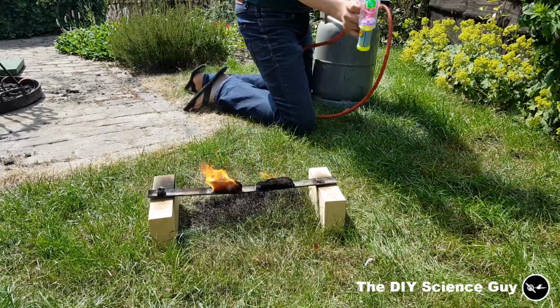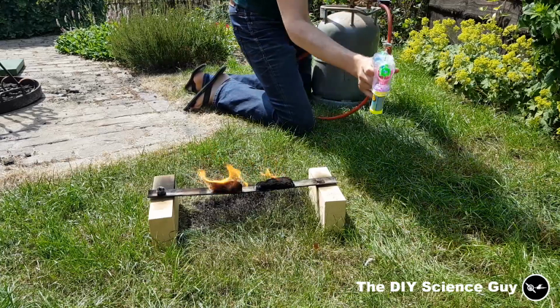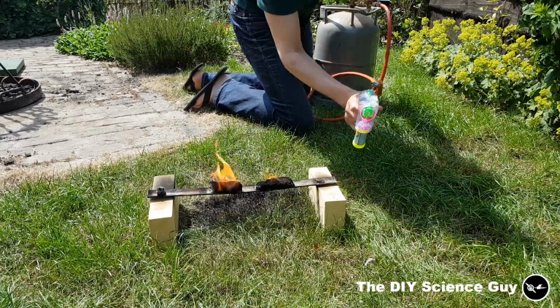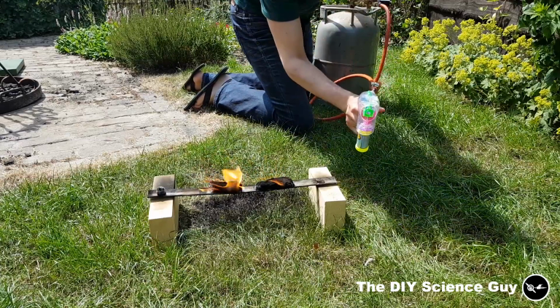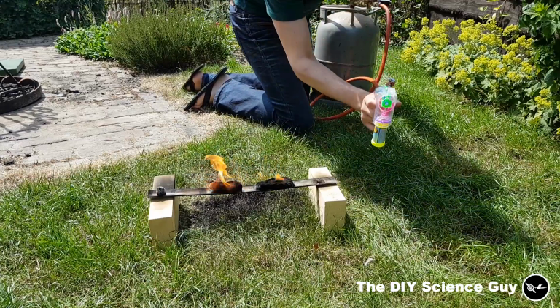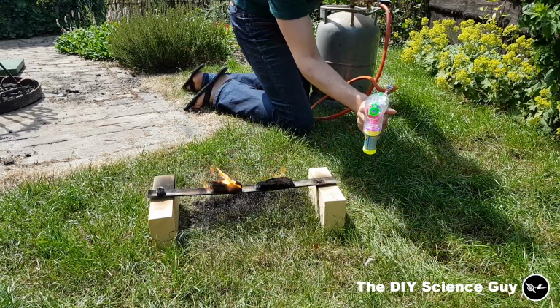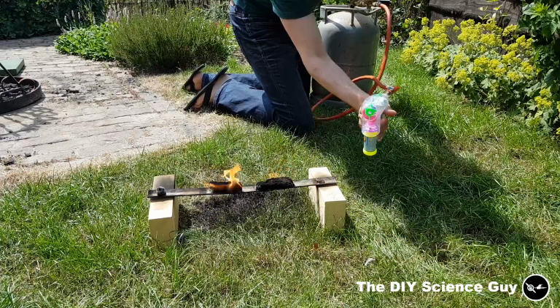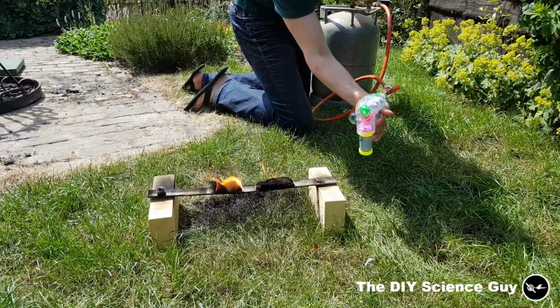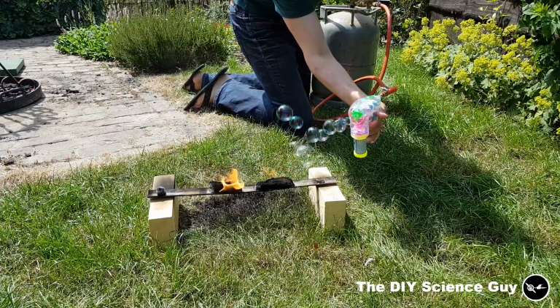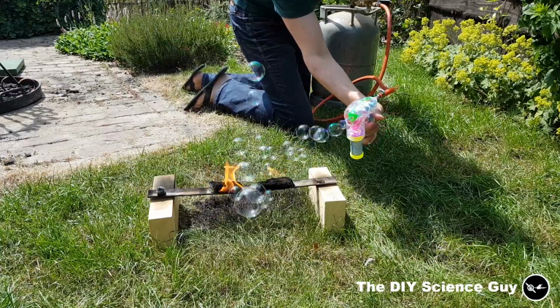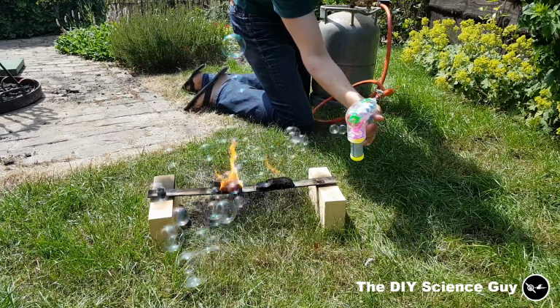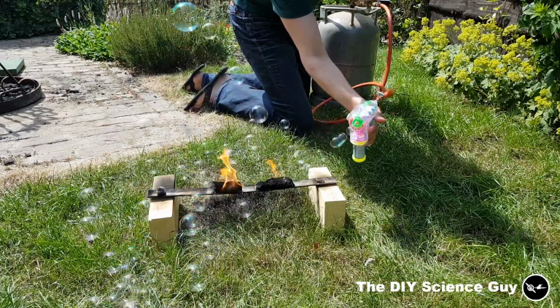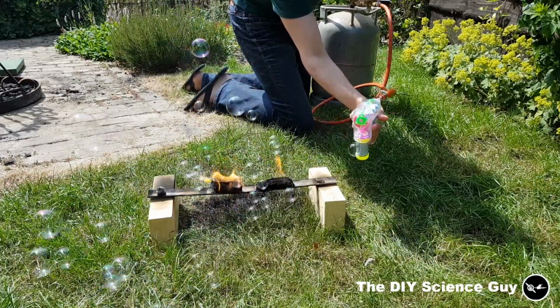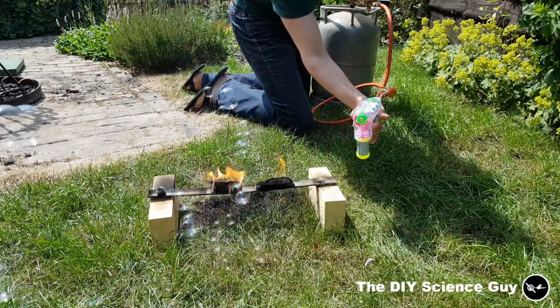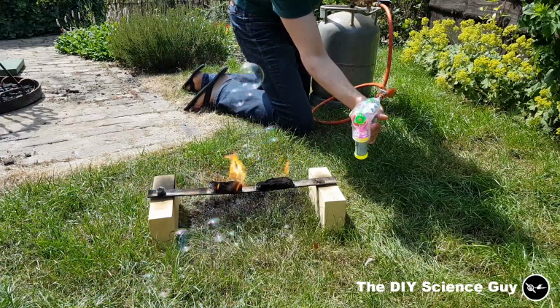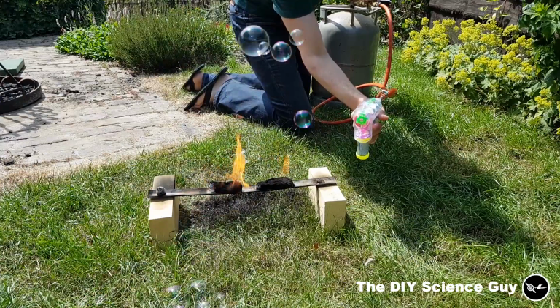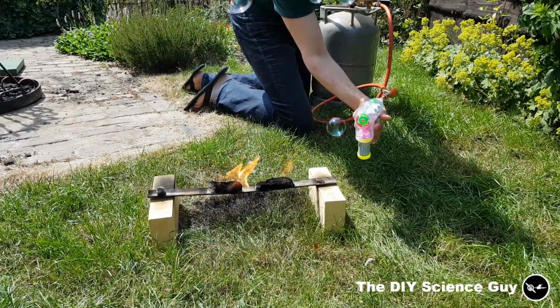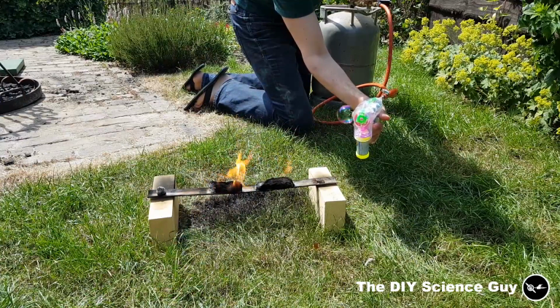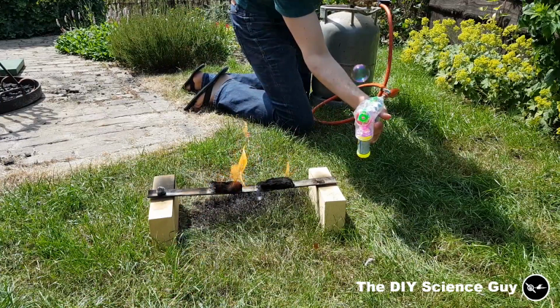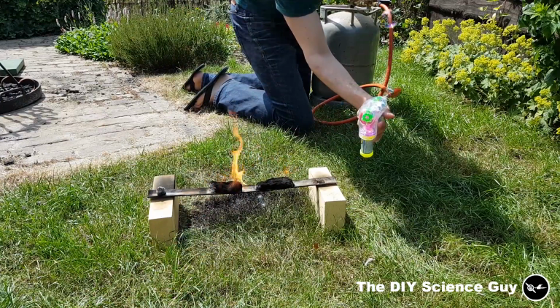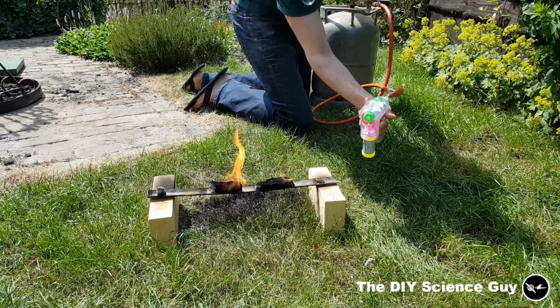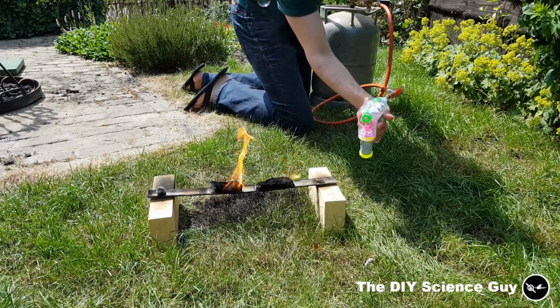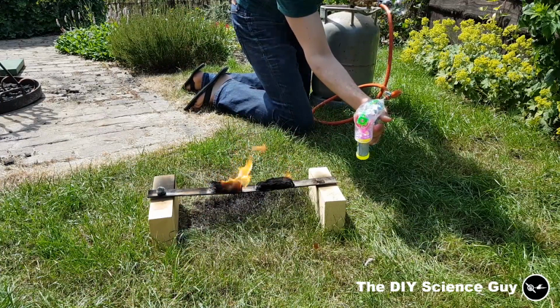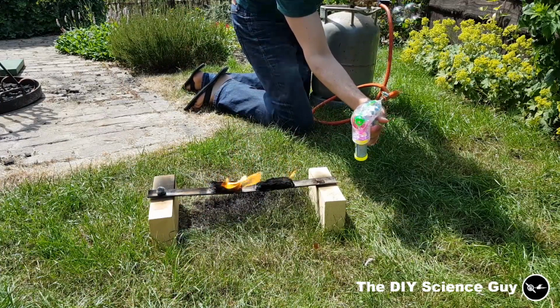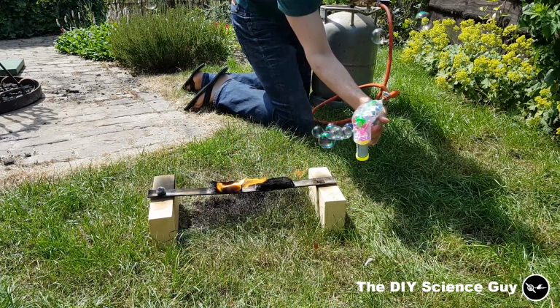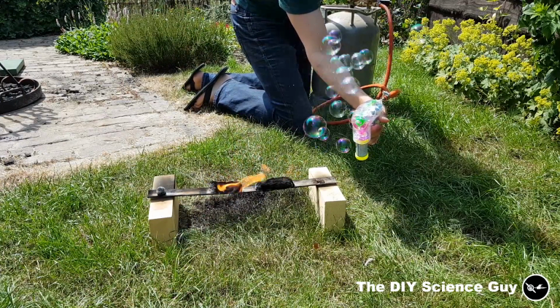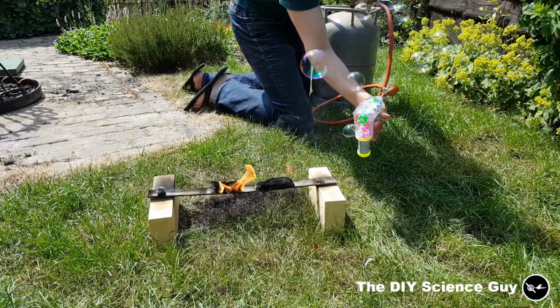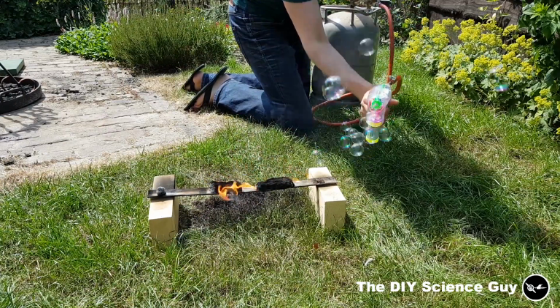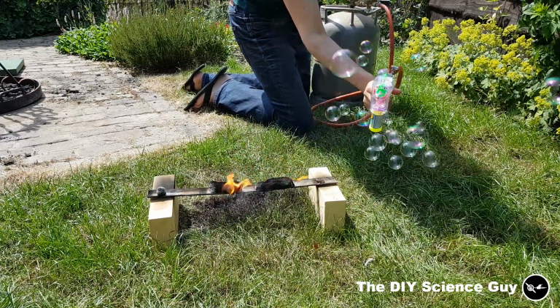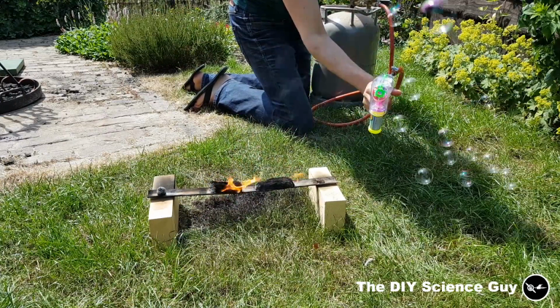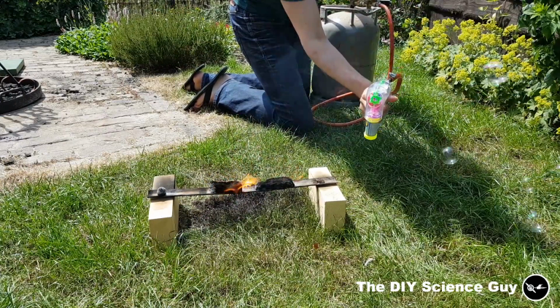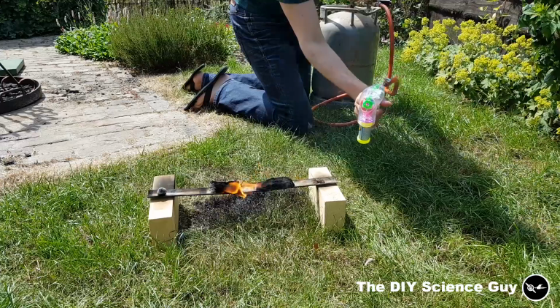The difference between normal bubbles and bubbles filled with hydrogen — they fly.